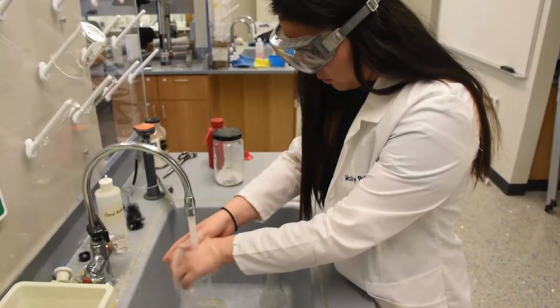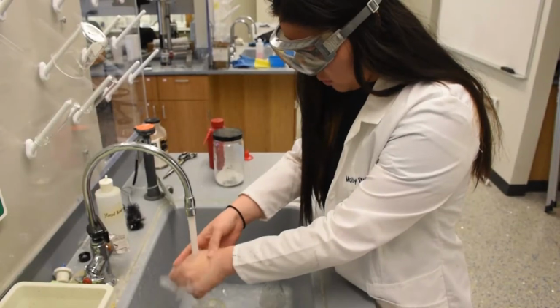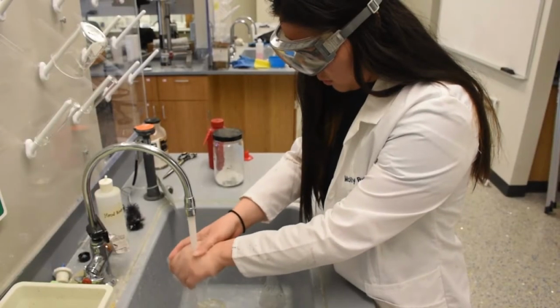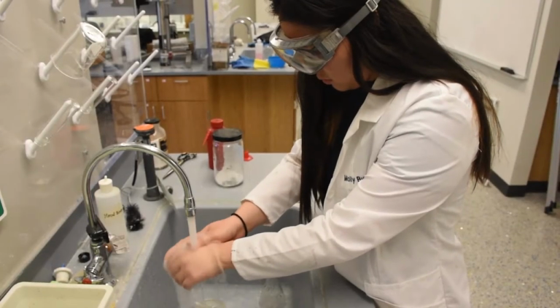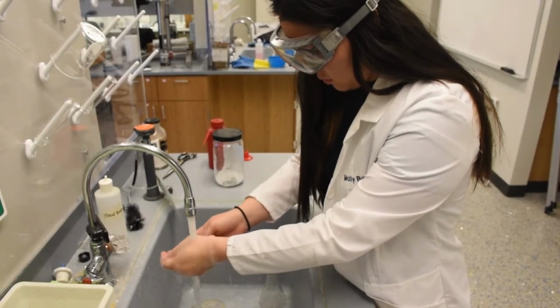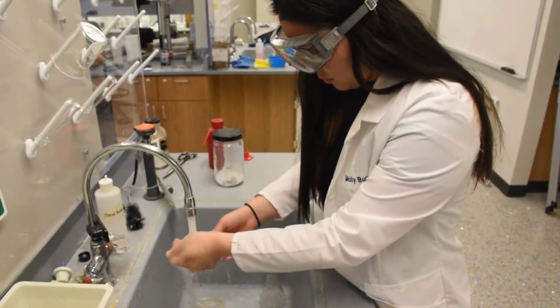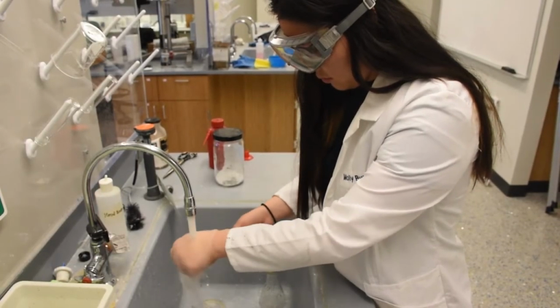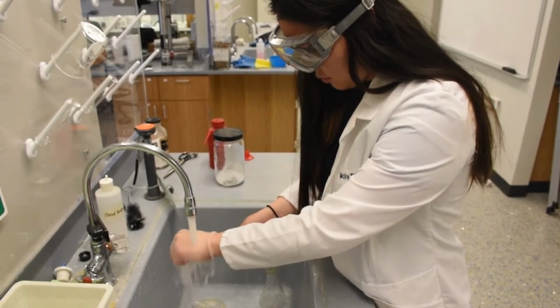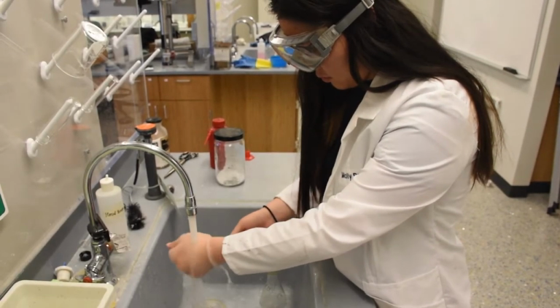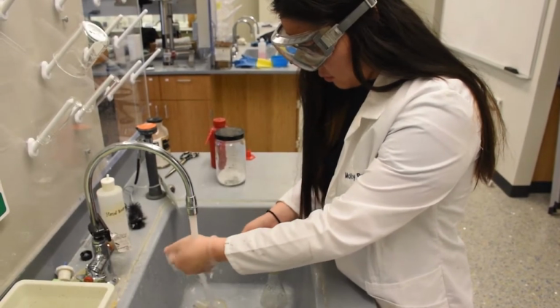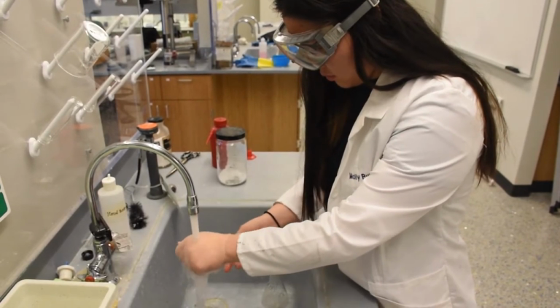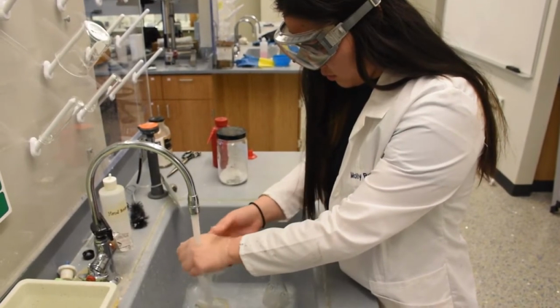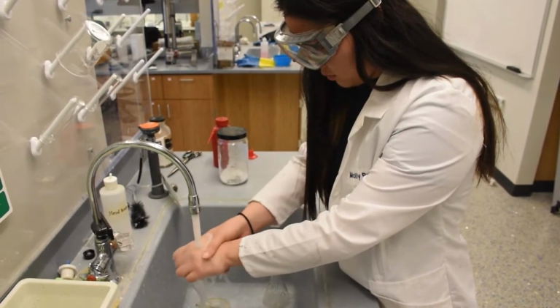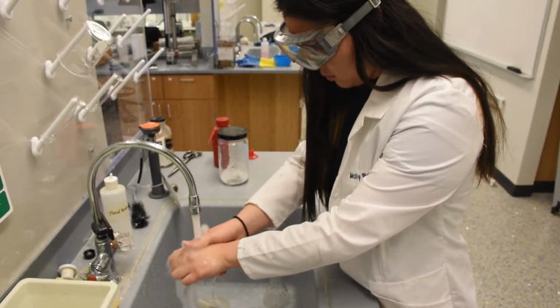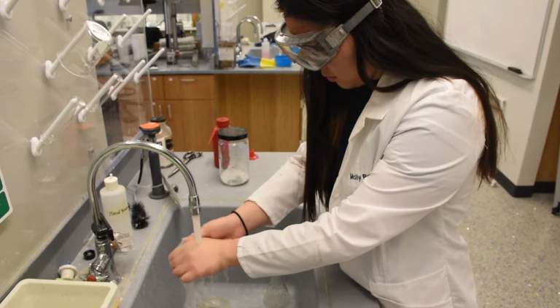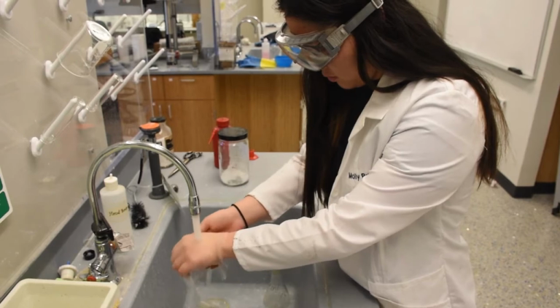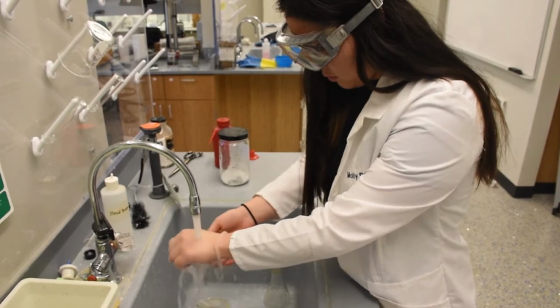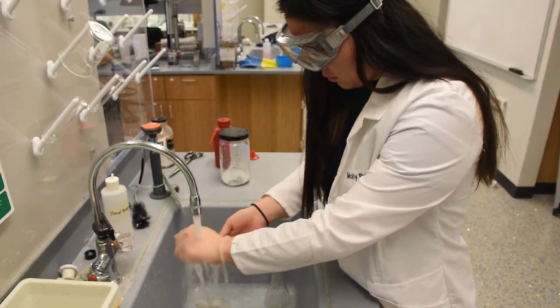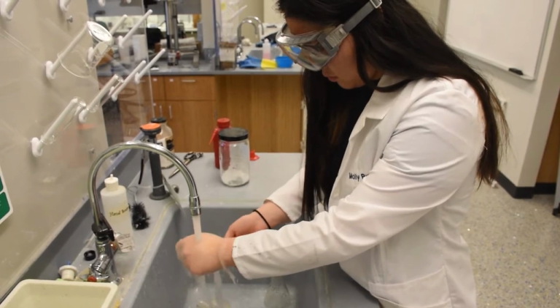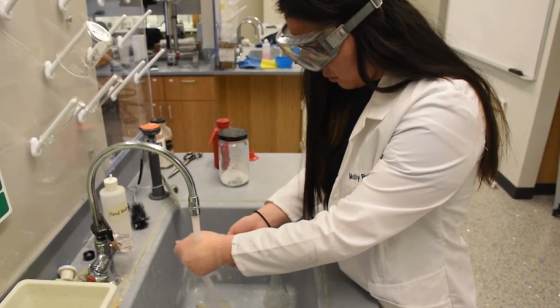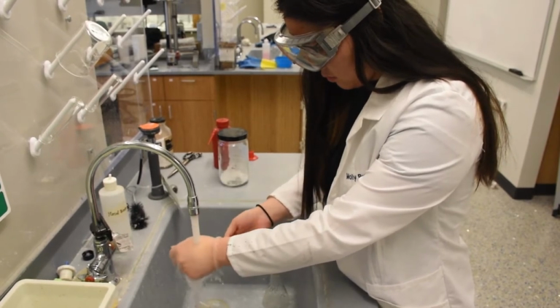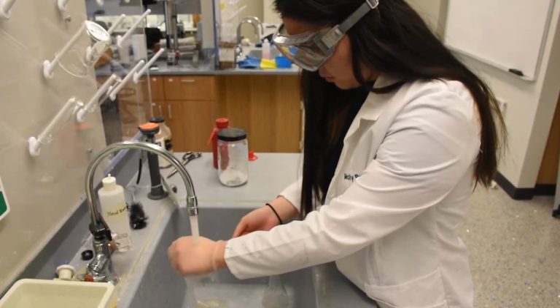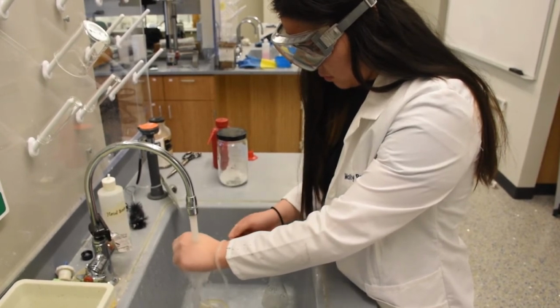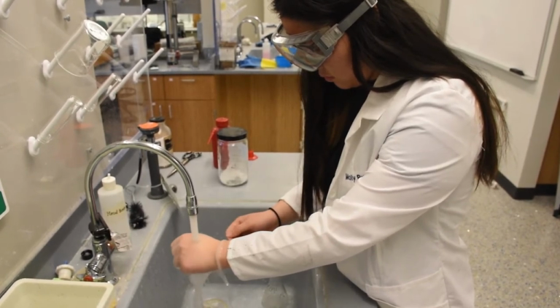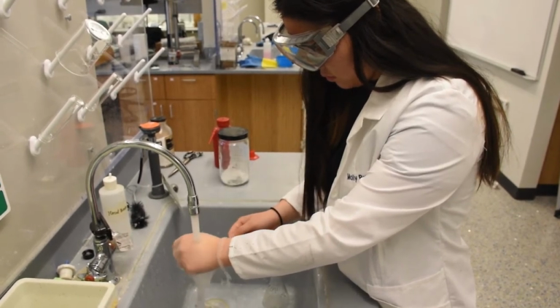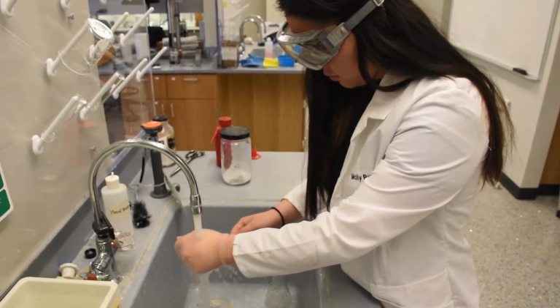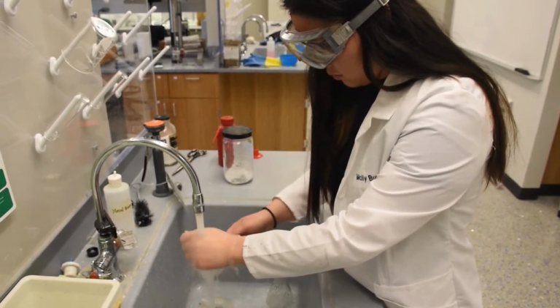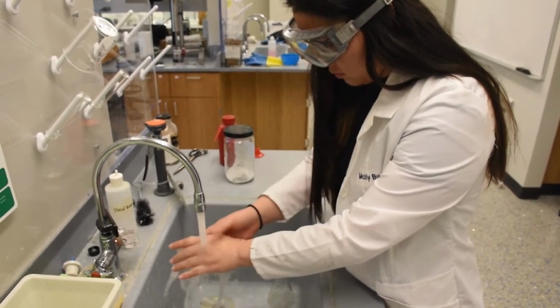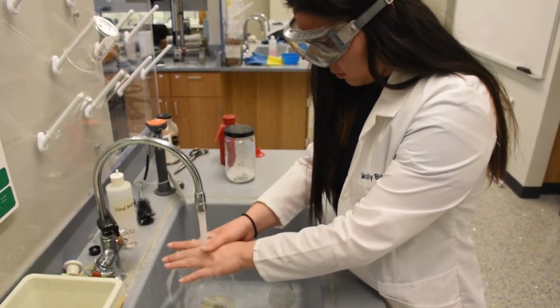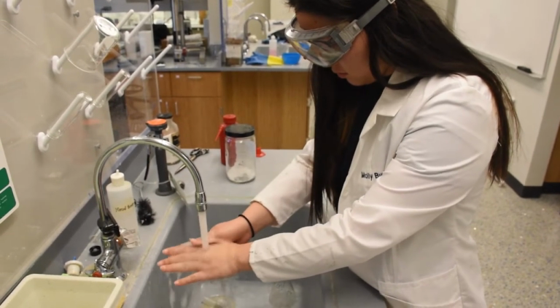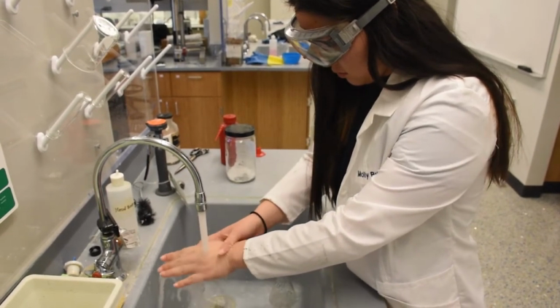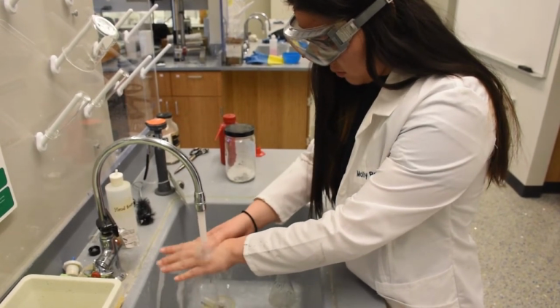If you spill an acid or base on you or someone else's body or clothes, immediately rinse the body part under running water.